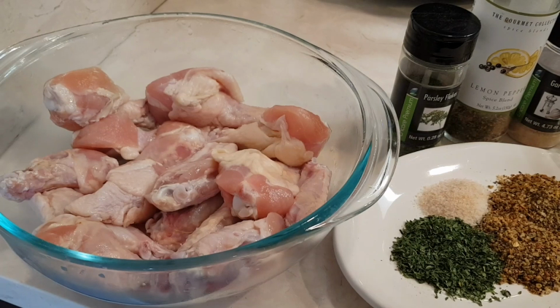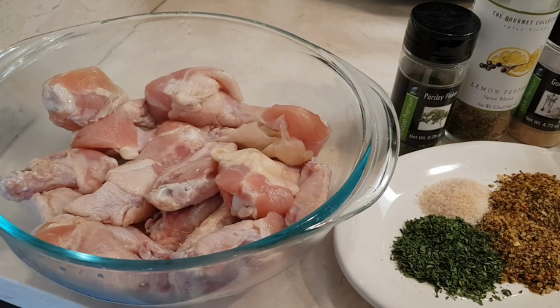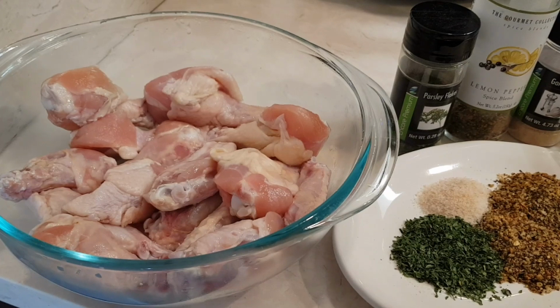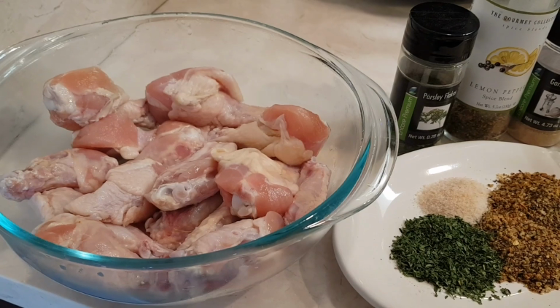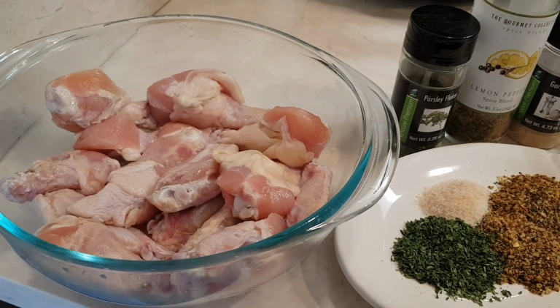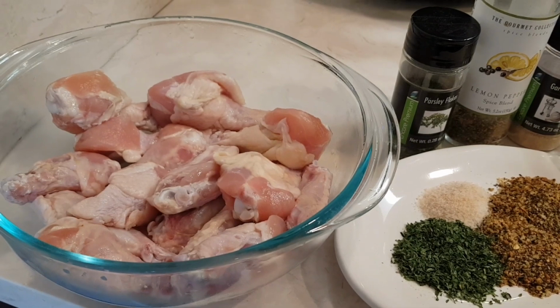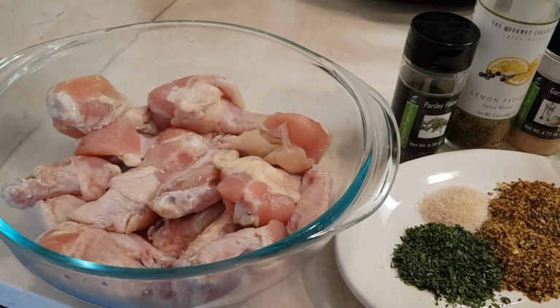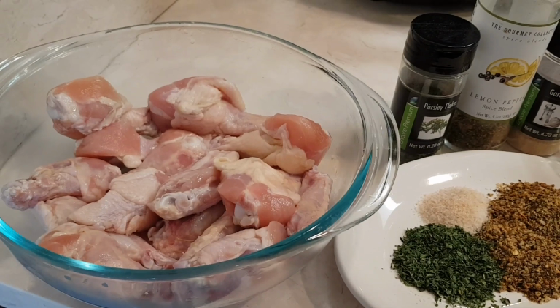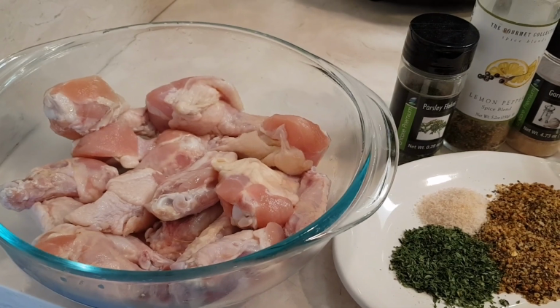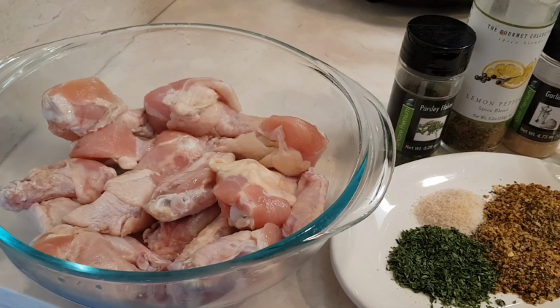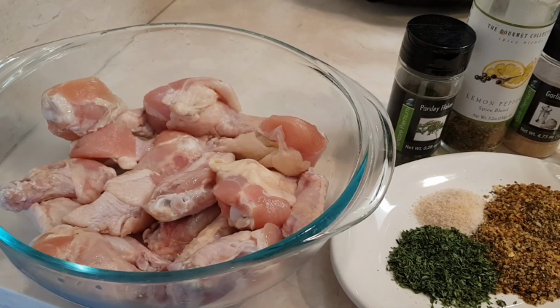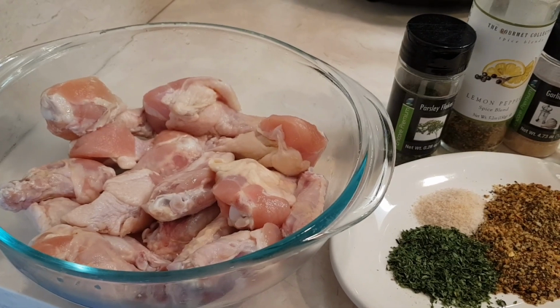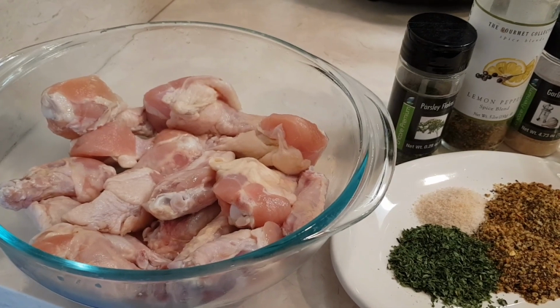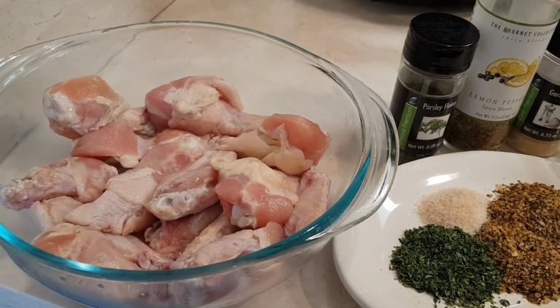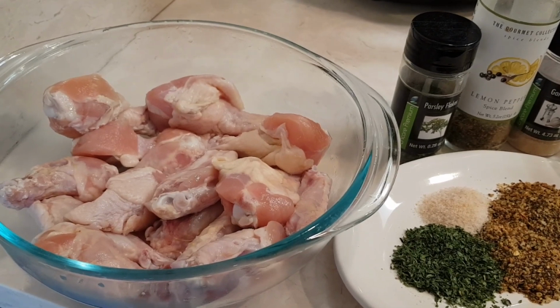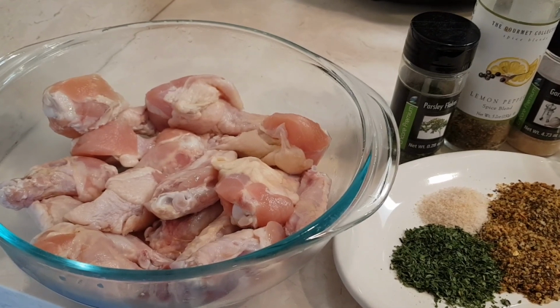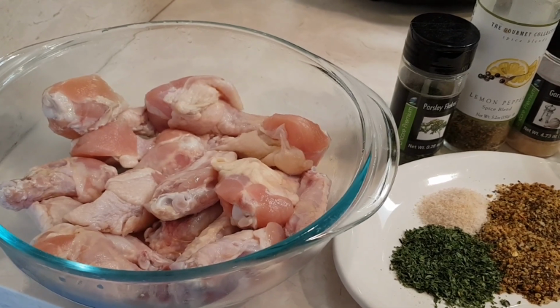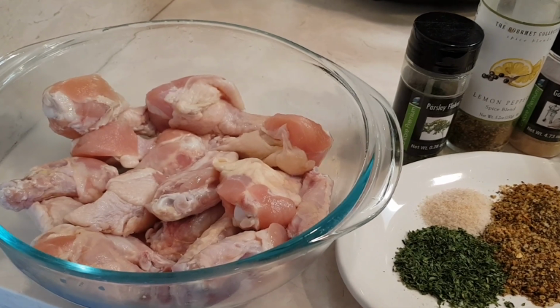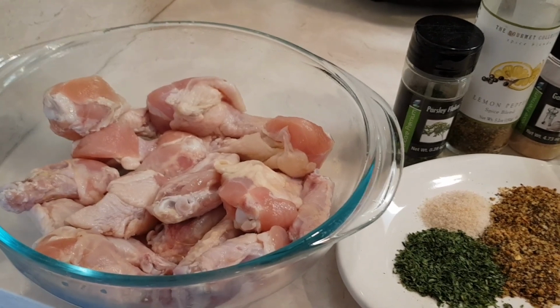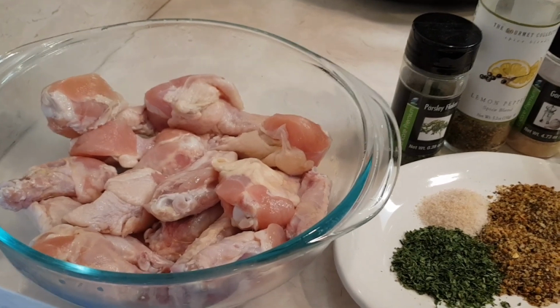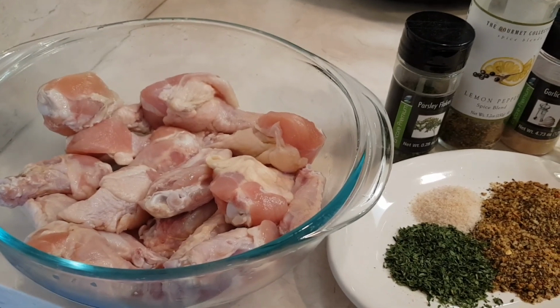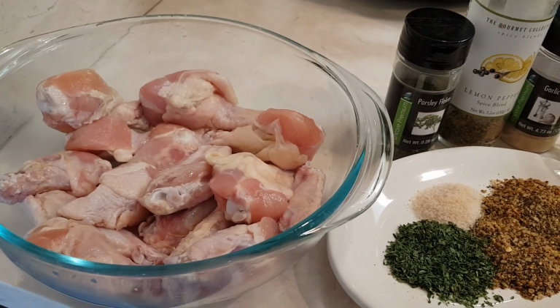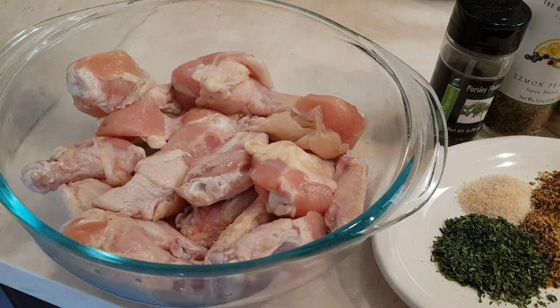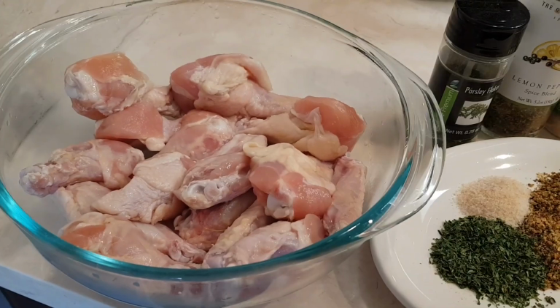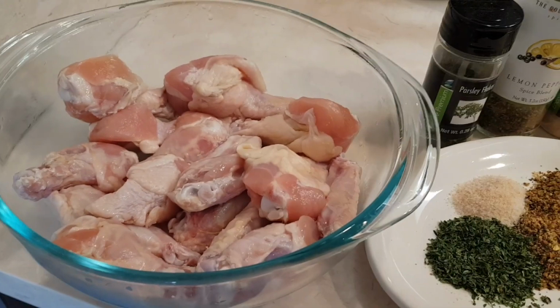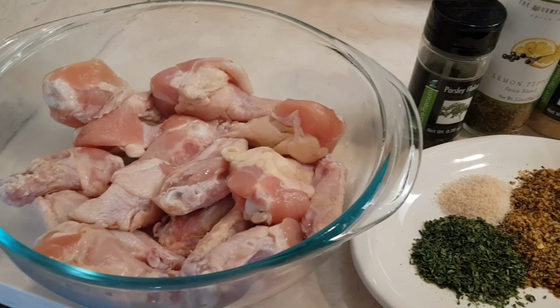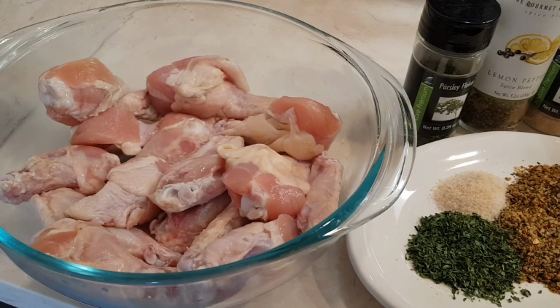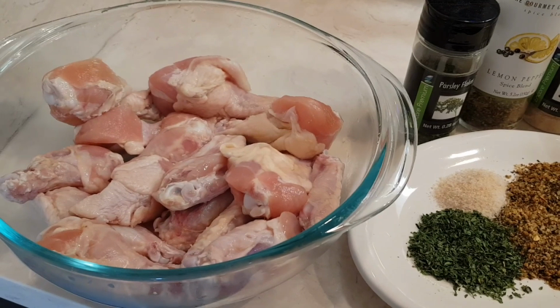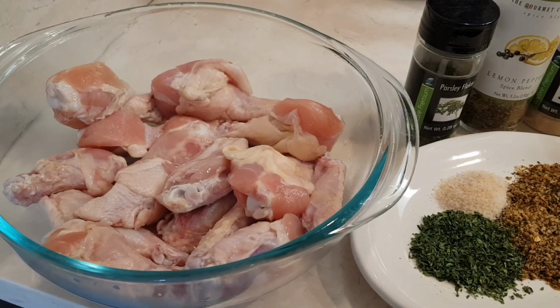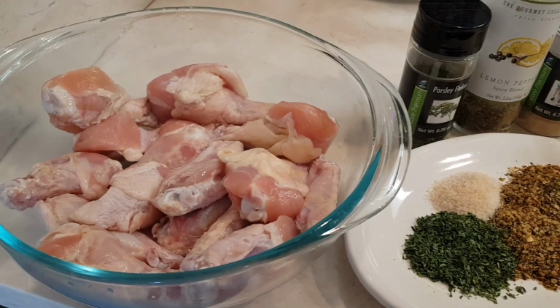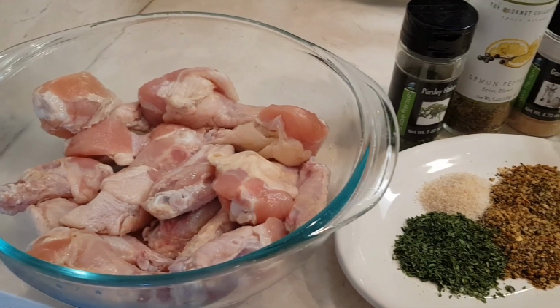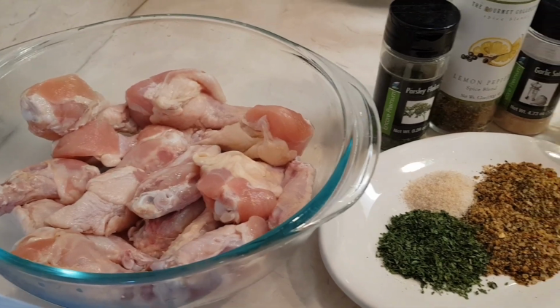Hi everybody, welcome to my channel Rosie Cooks. Today I'm making chicken wings in an air fryer.